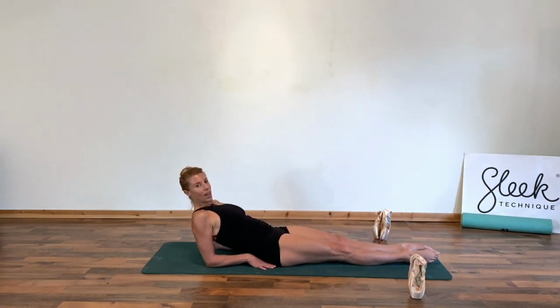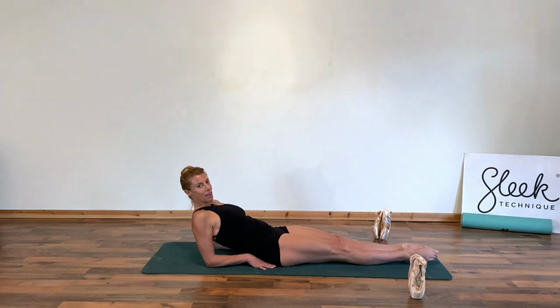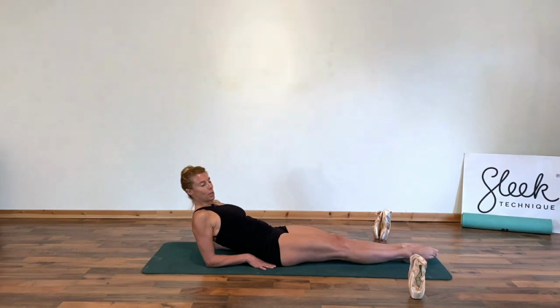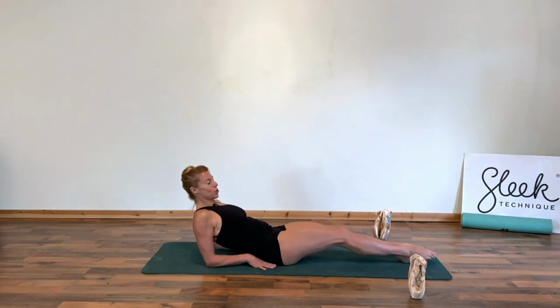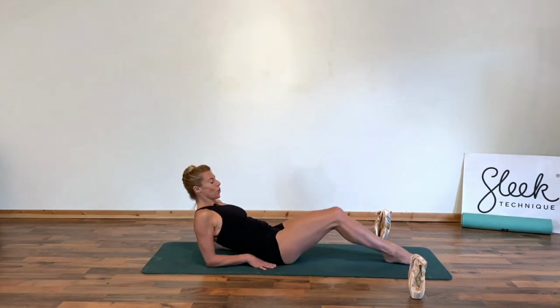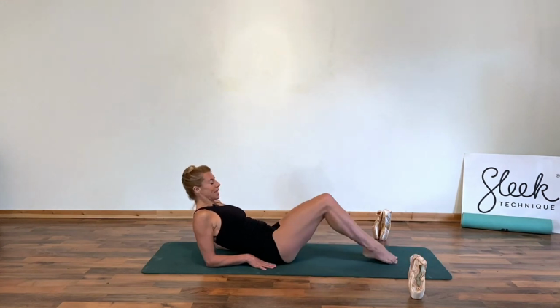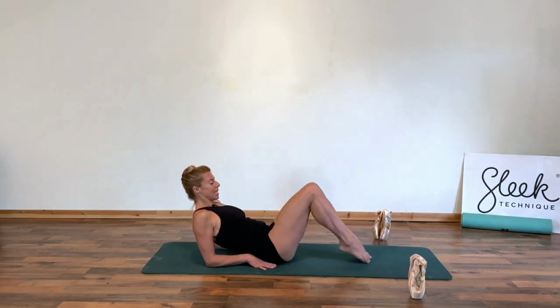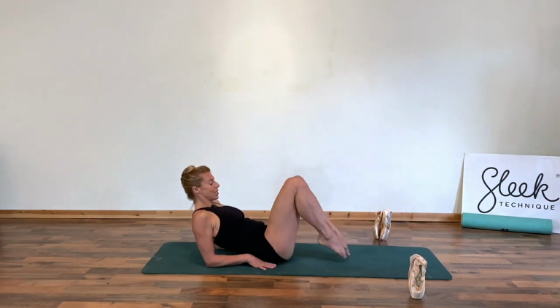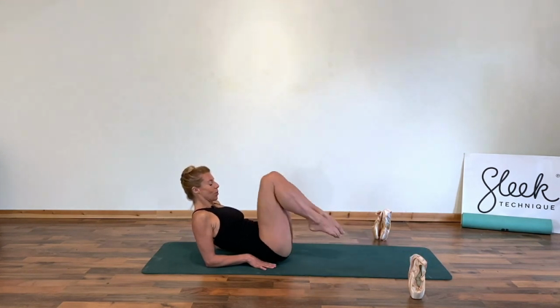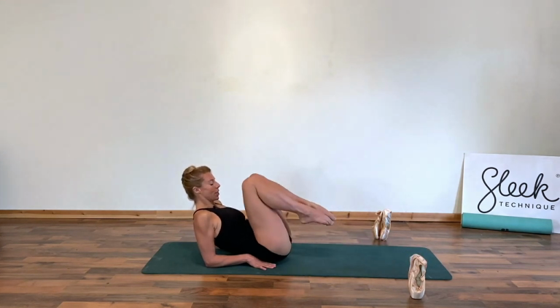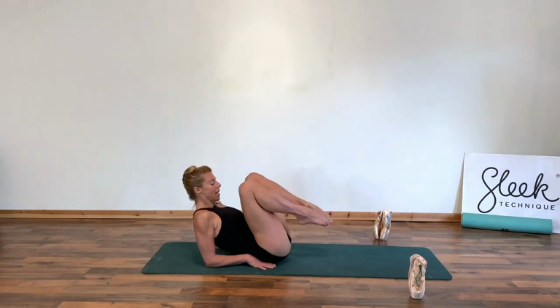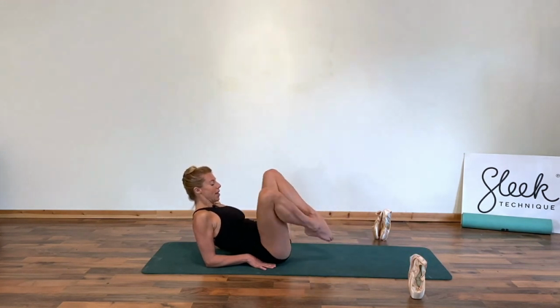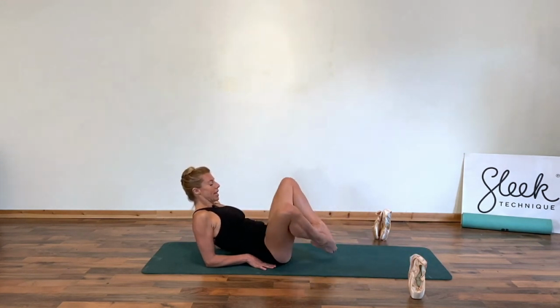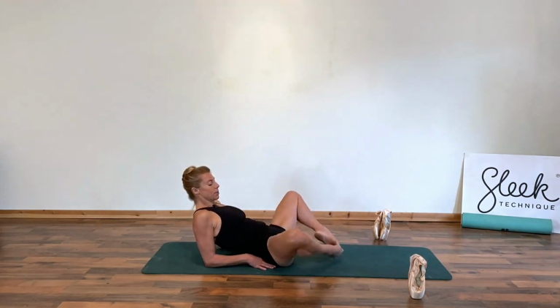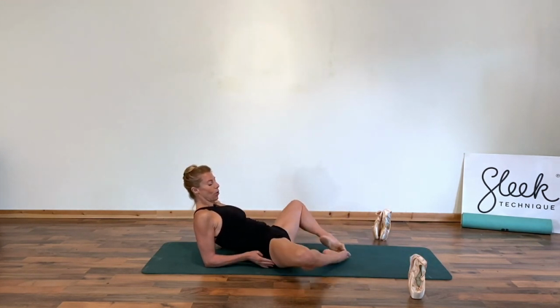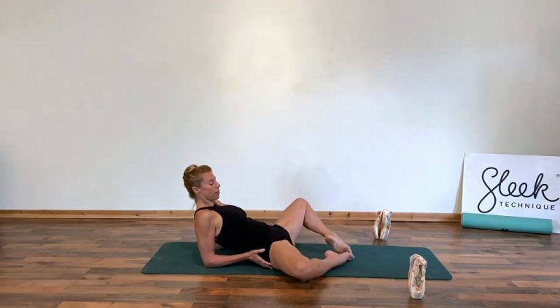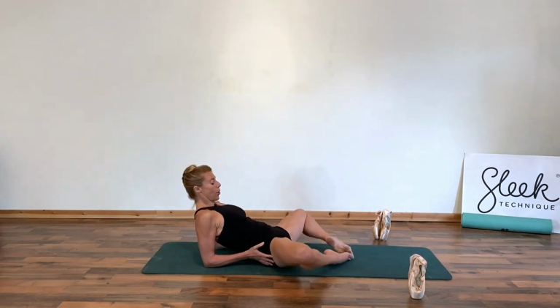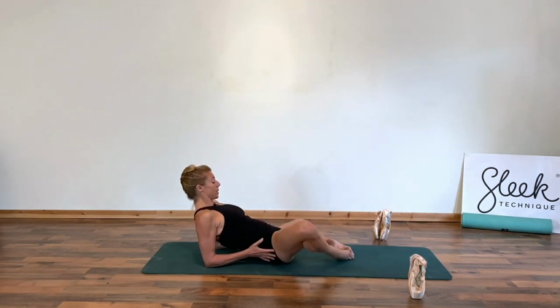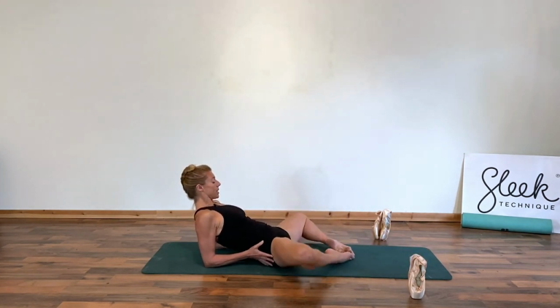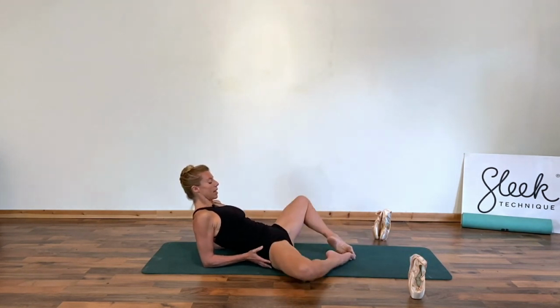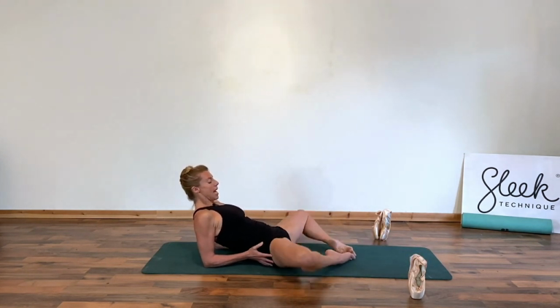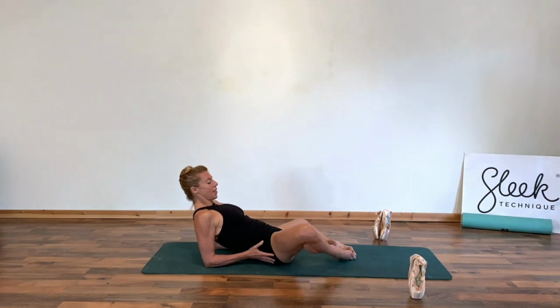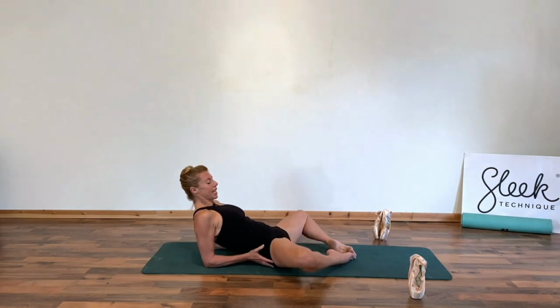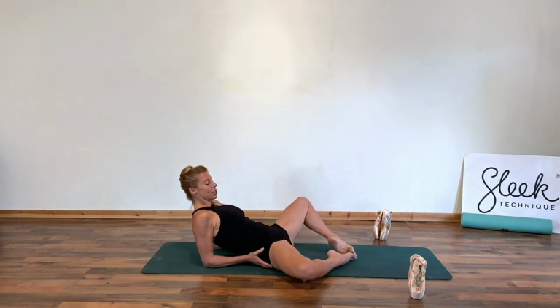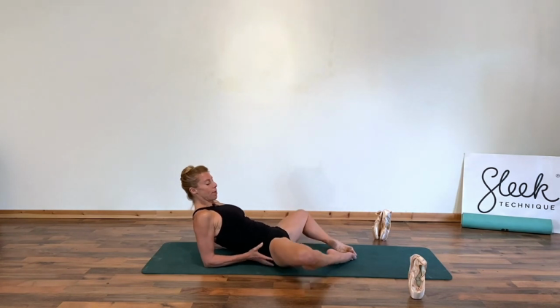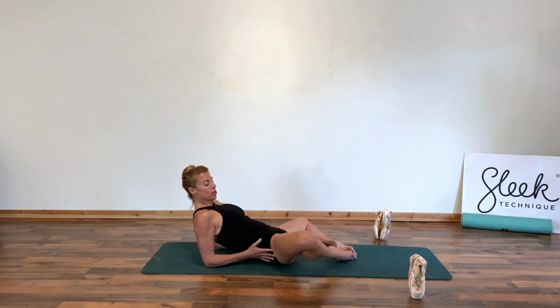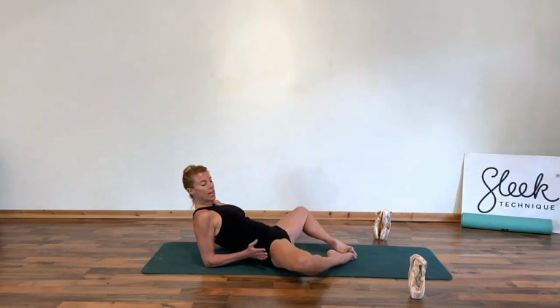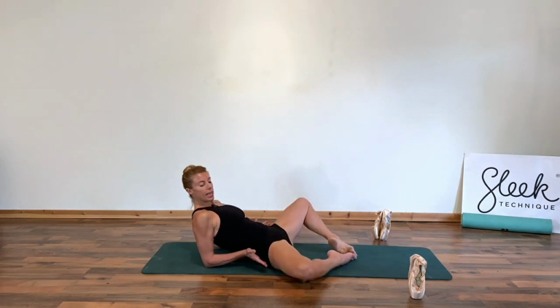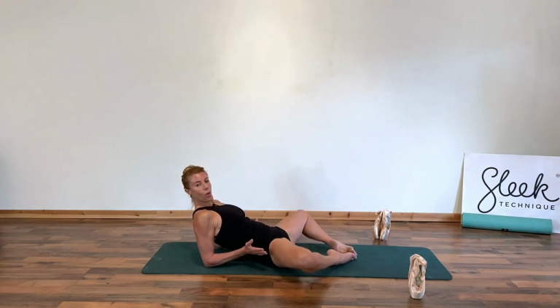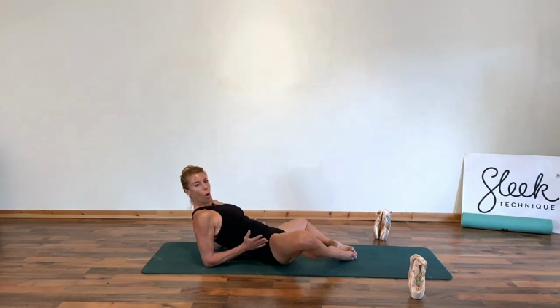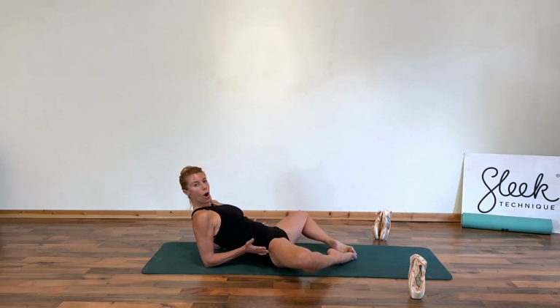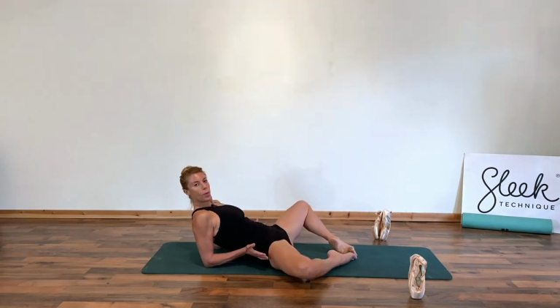Well done everybody, just draw those legs in towards you. Let the hips fall out open to the side, let the knees just bounce gently or rock open.